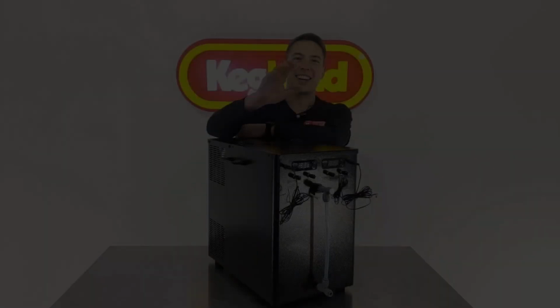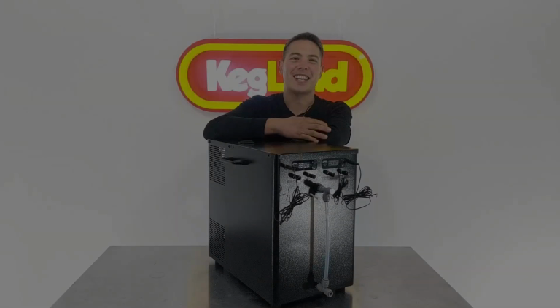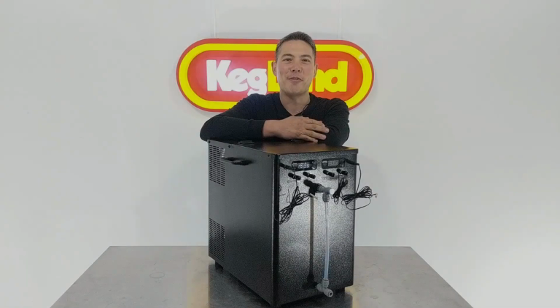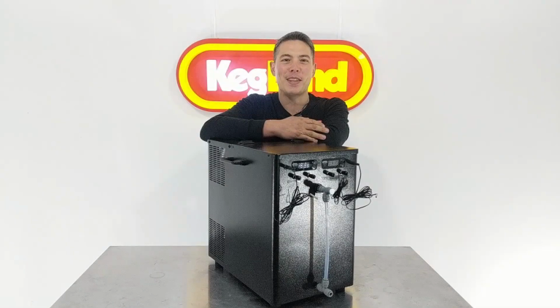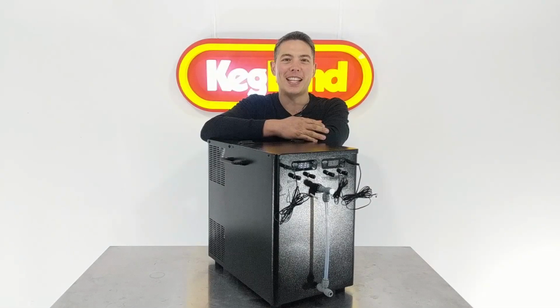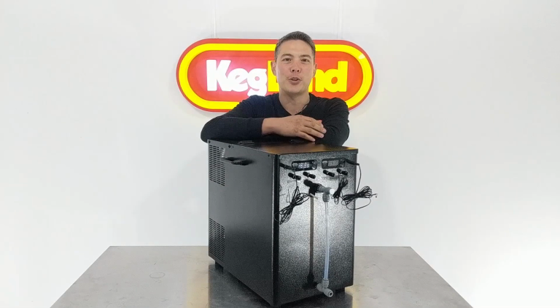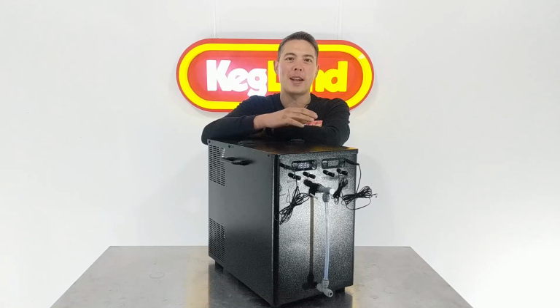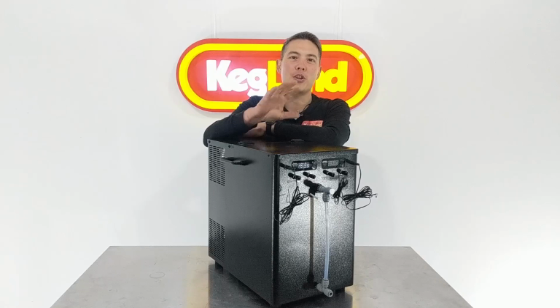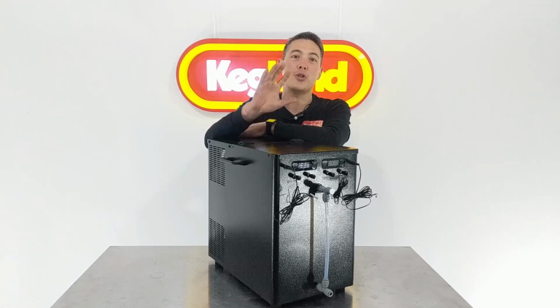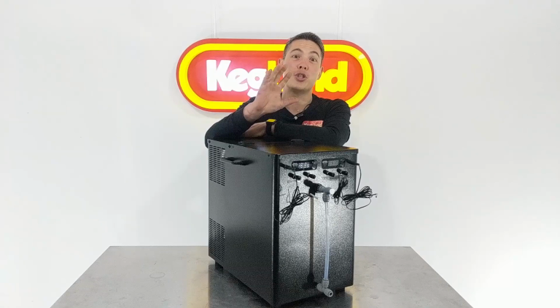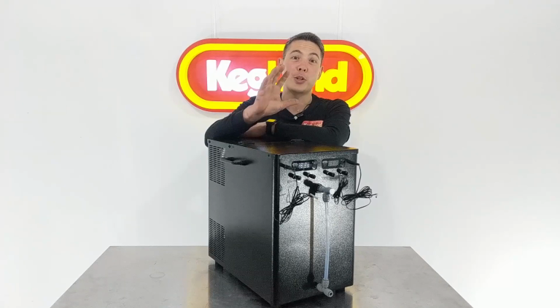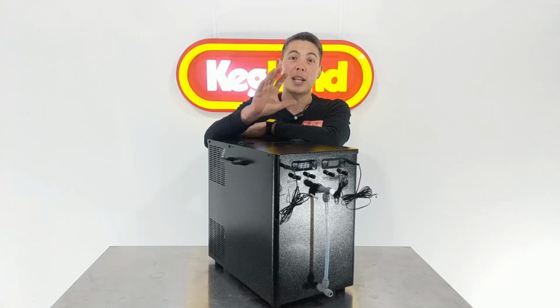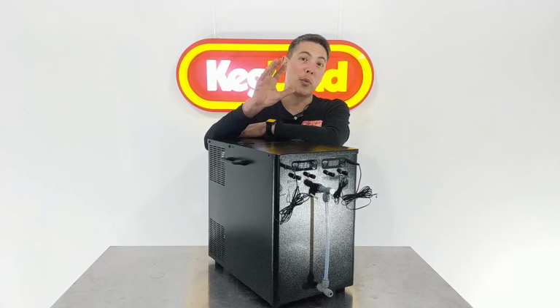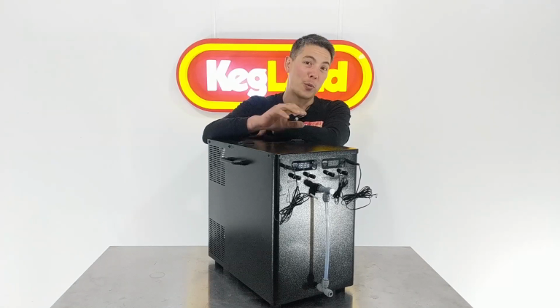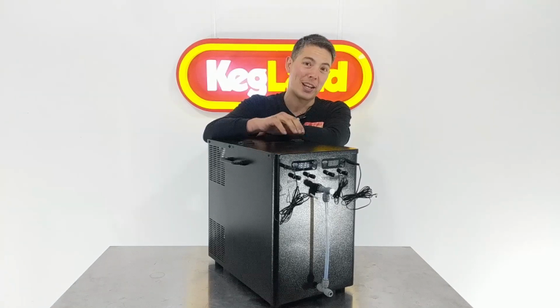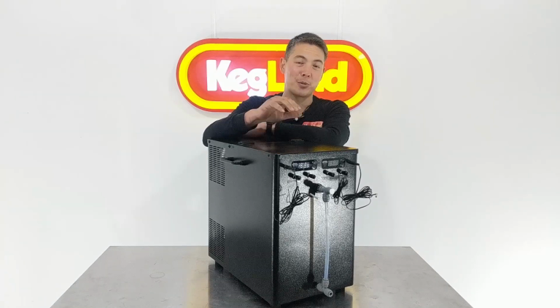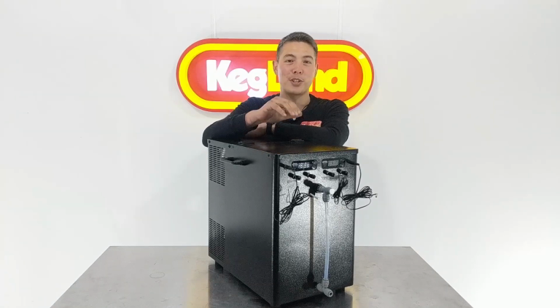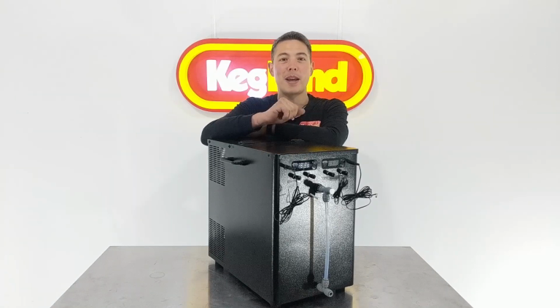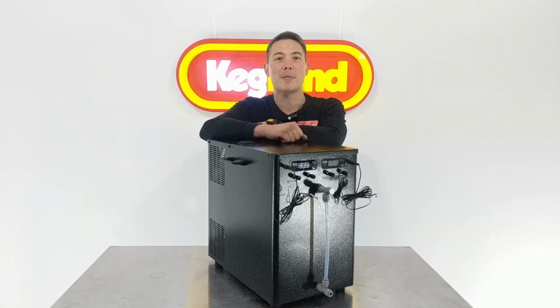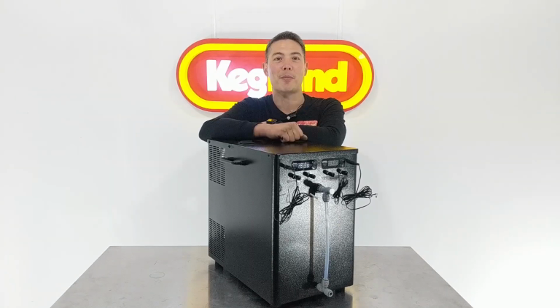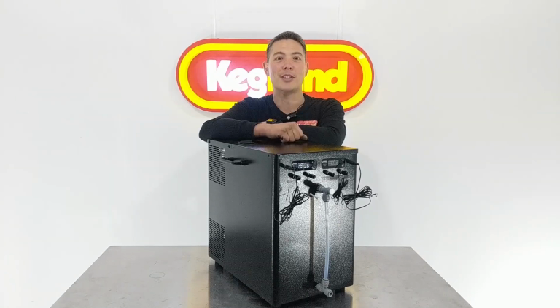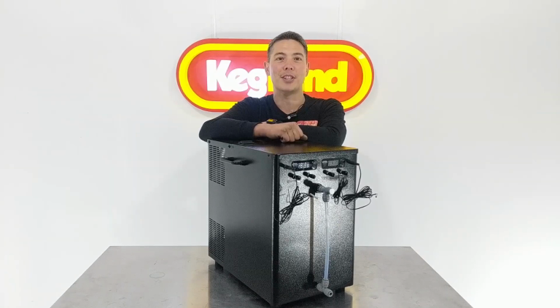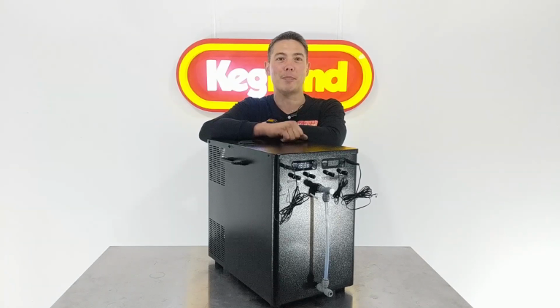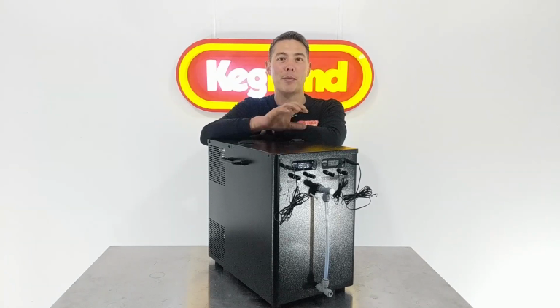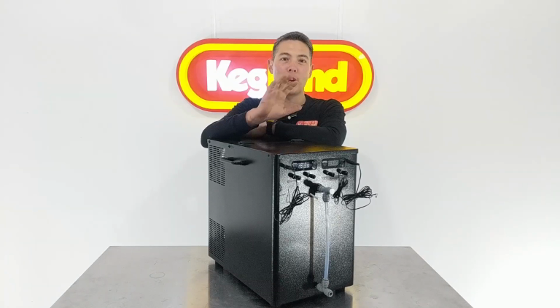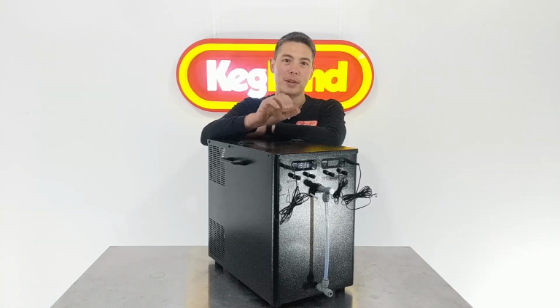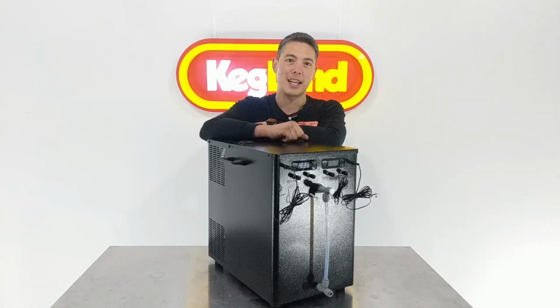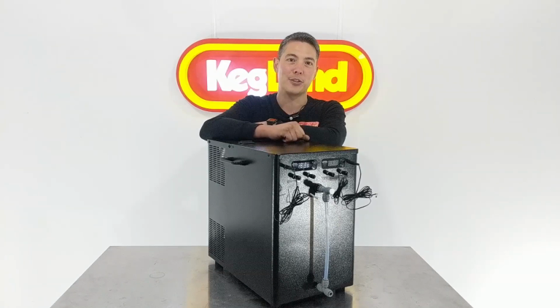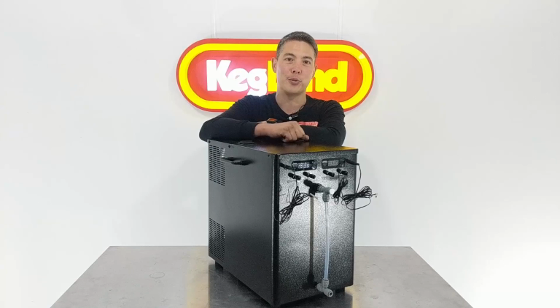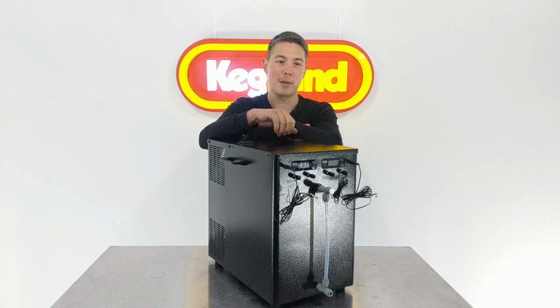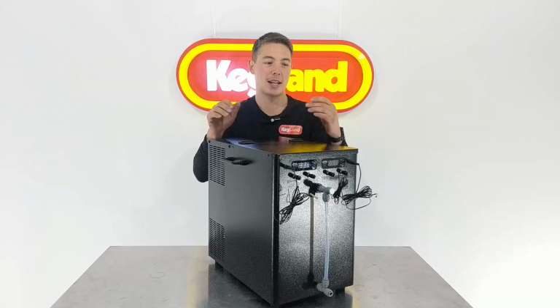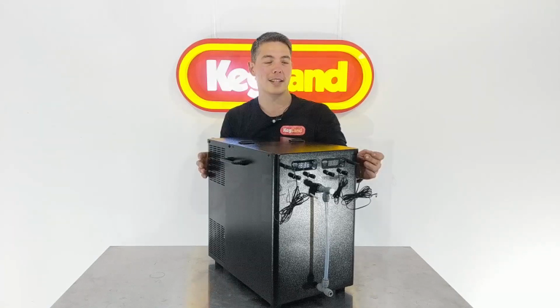Hey guys, Key here from Kegland talking about our new G20.1 because they've just made some upgrades on this little bad boy, and I'm going to take you through the upgrades.